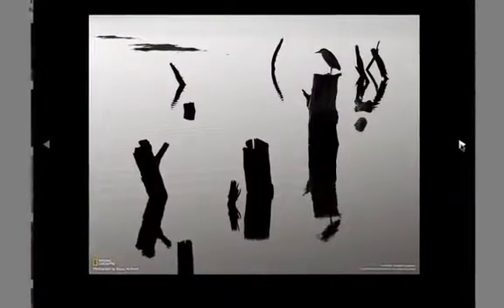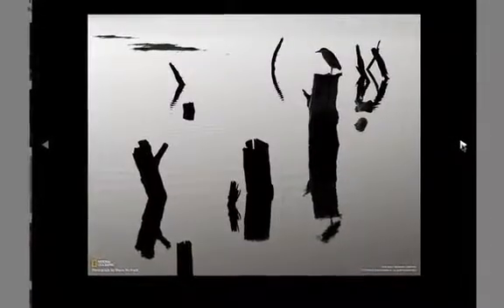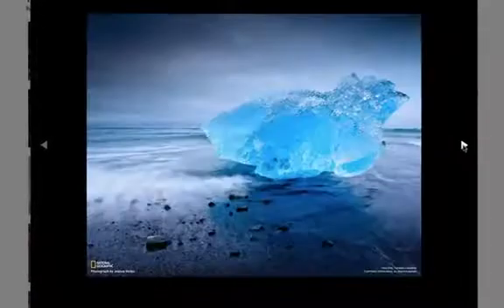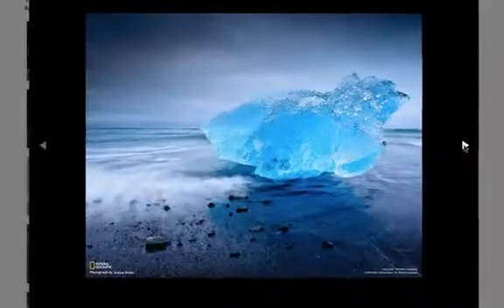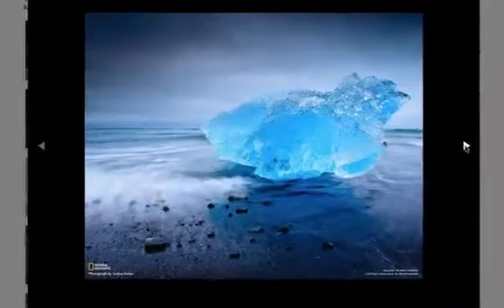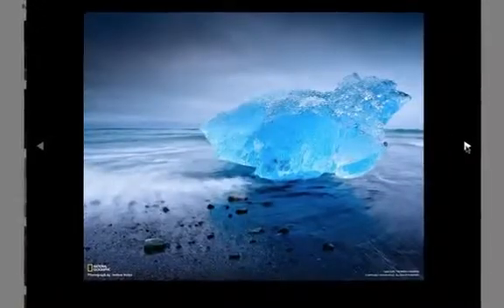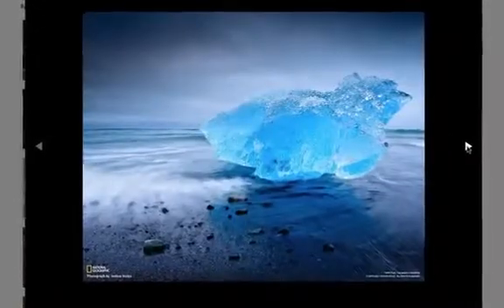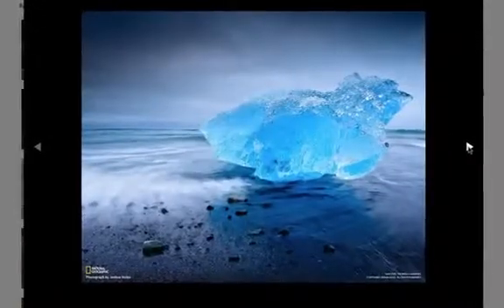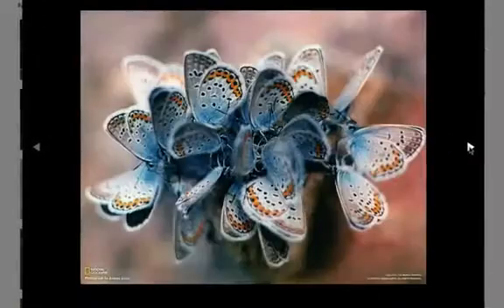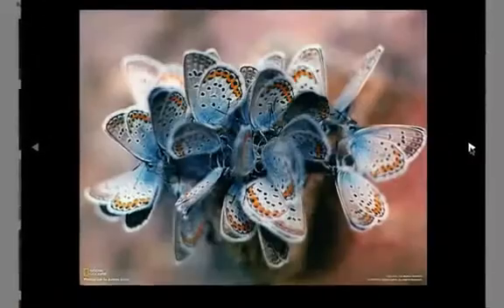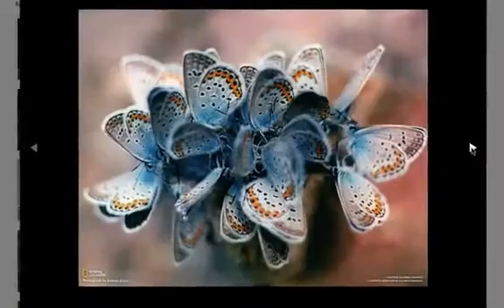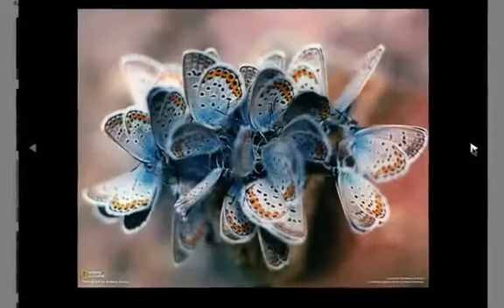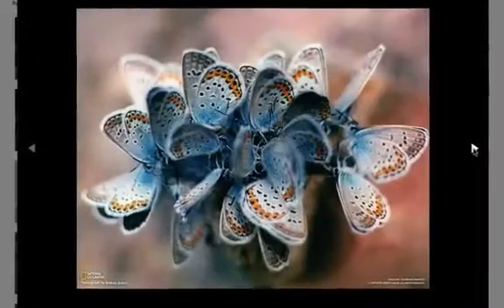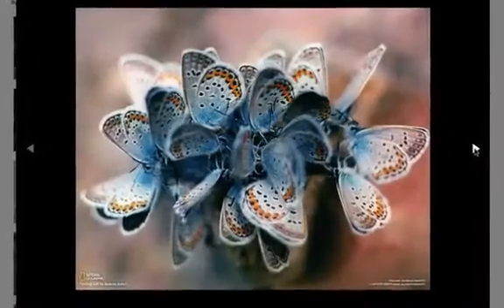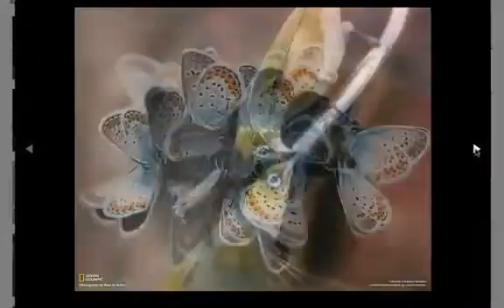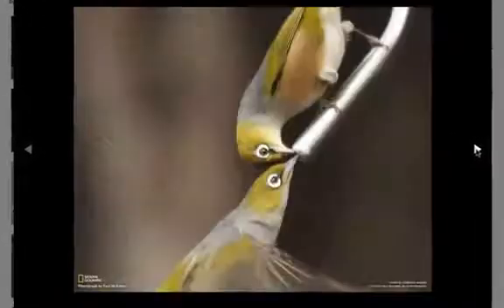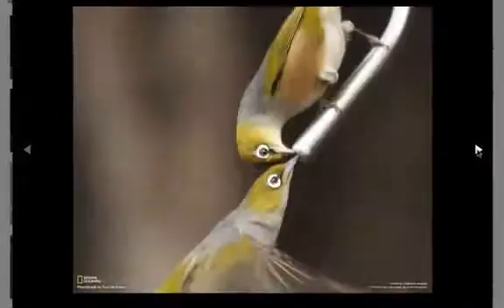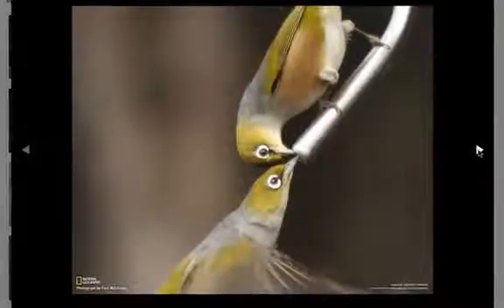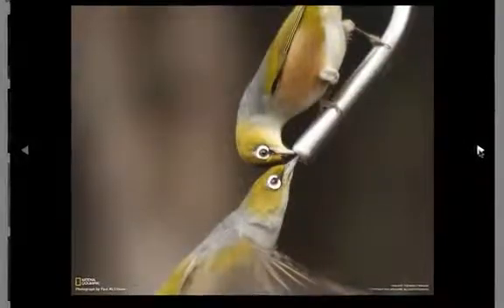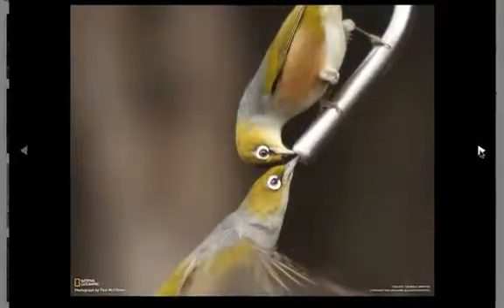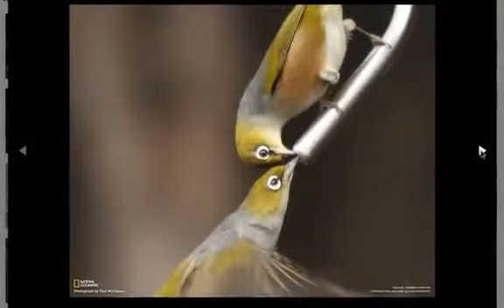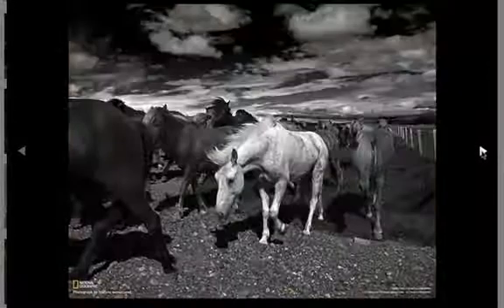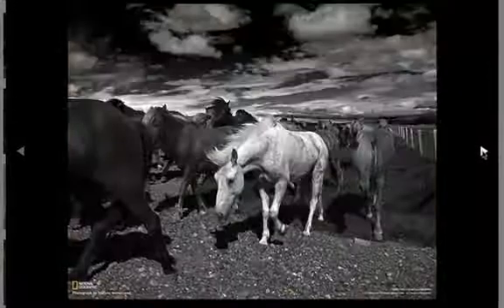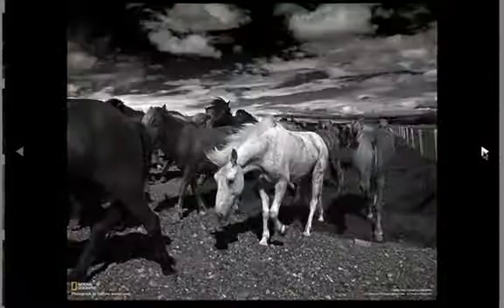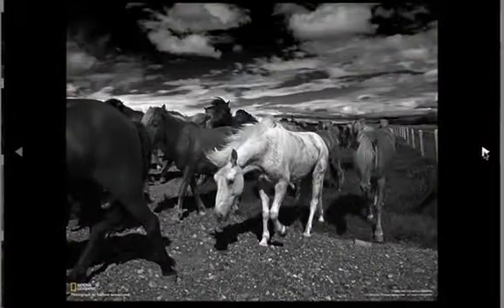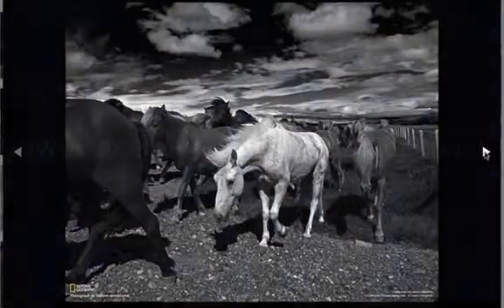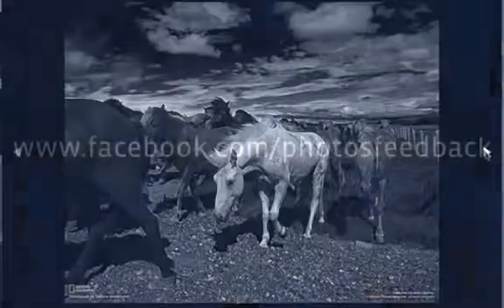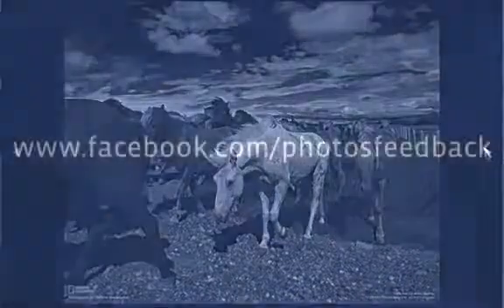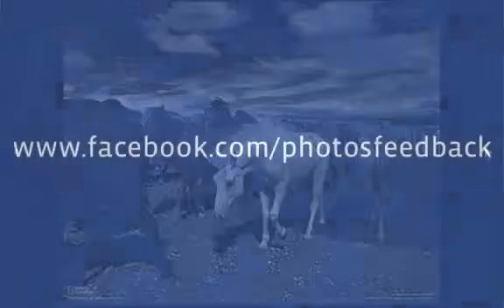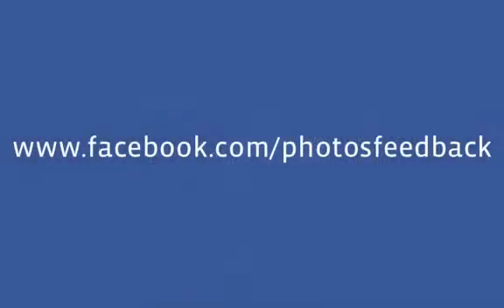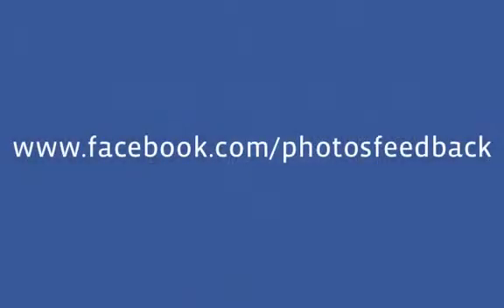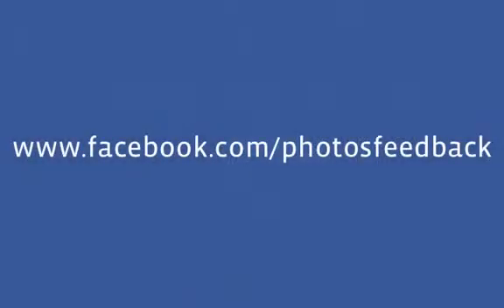Thanks for all your feedback and encouragement. We're excited to build you the best photos experience on the web. That's Facebook Photos, and that's cool.